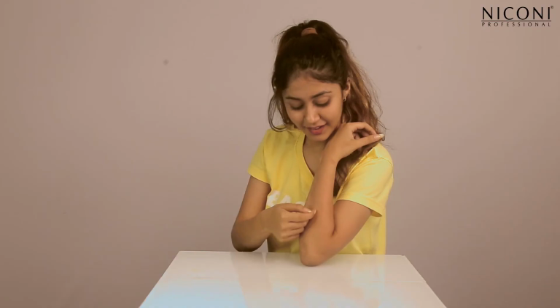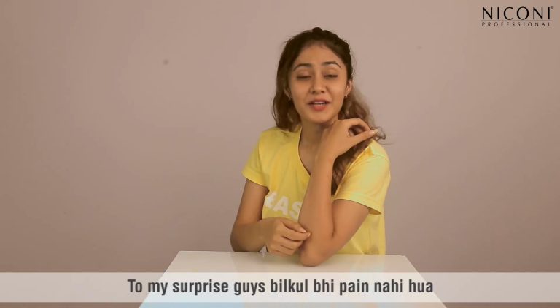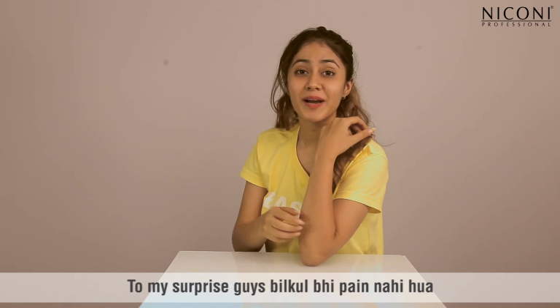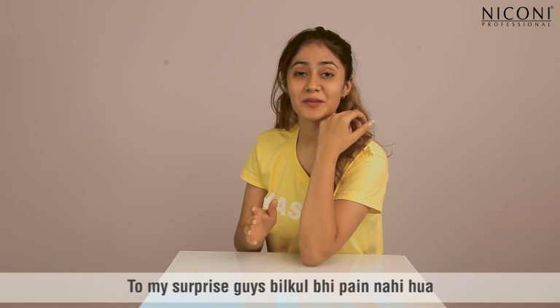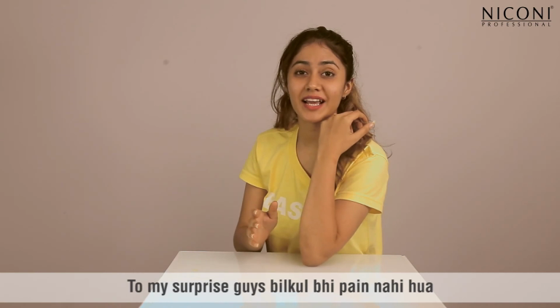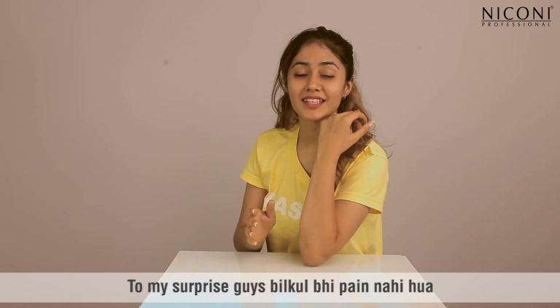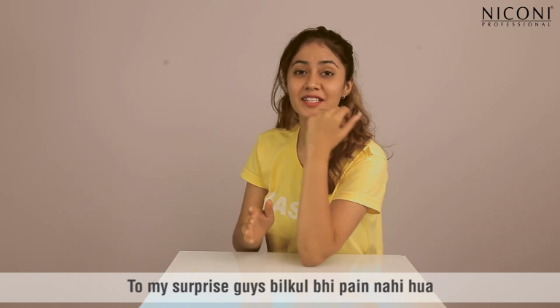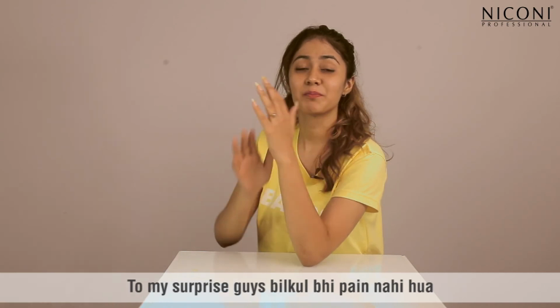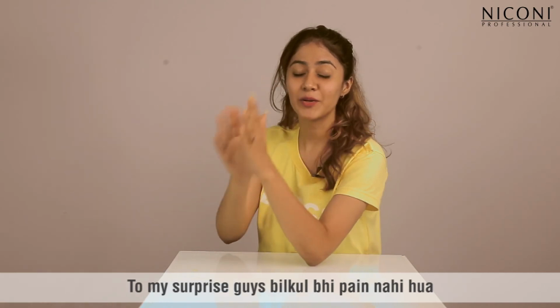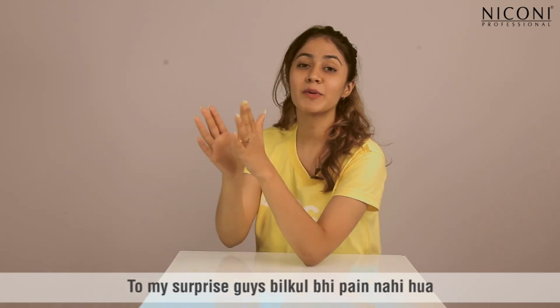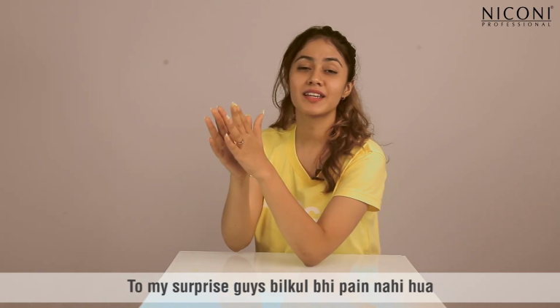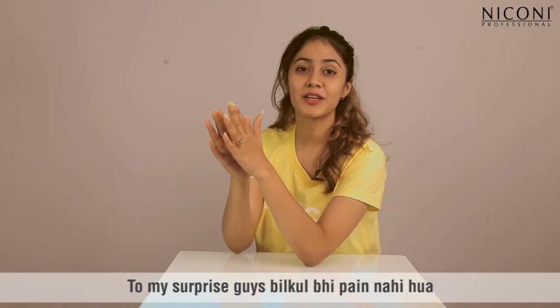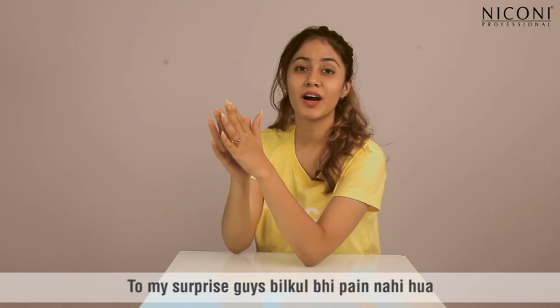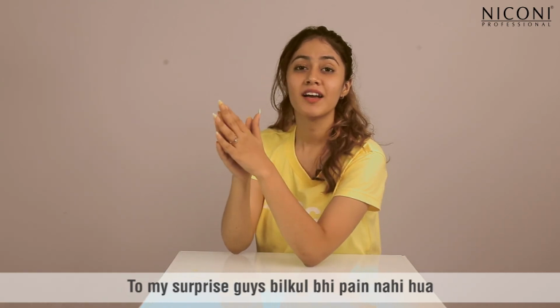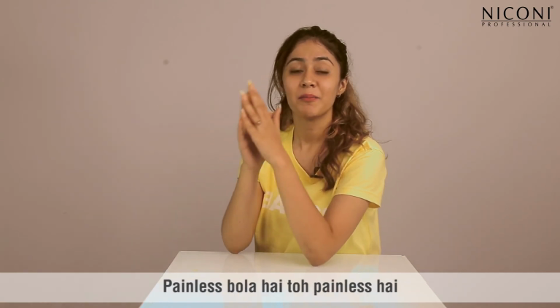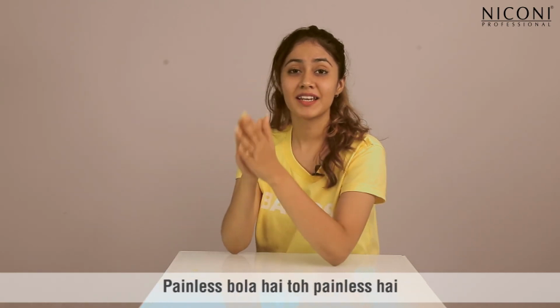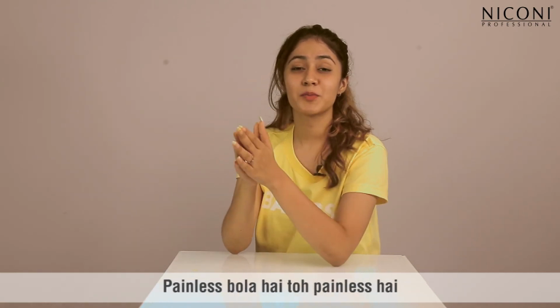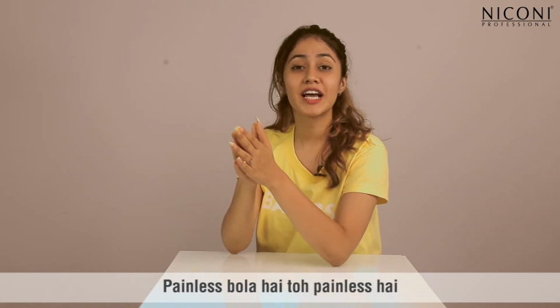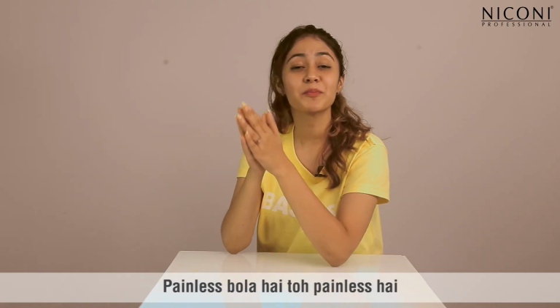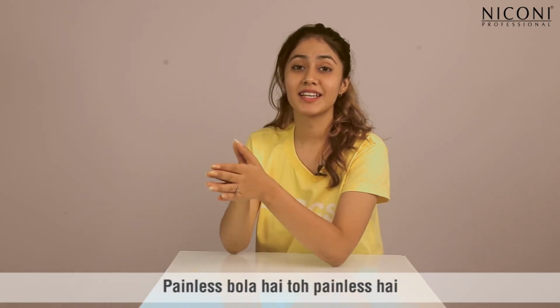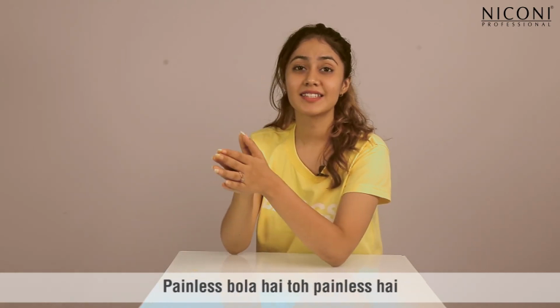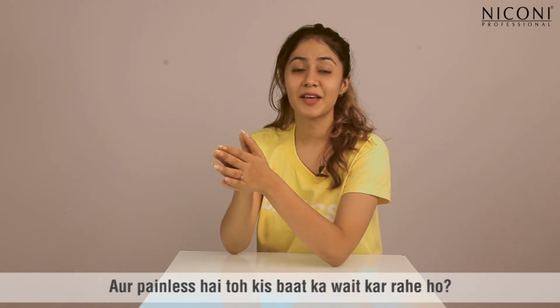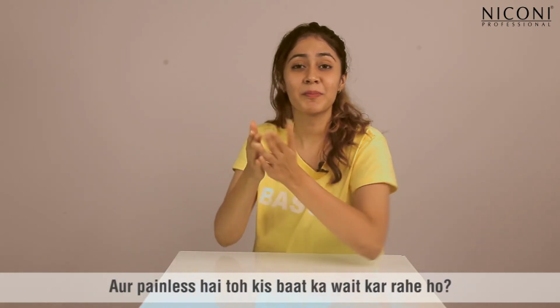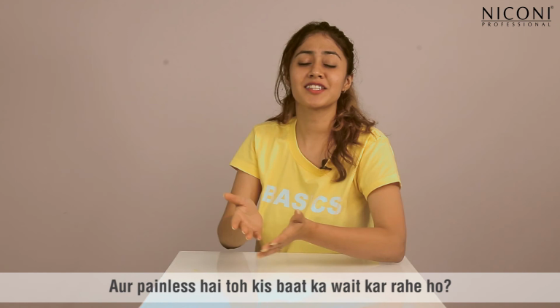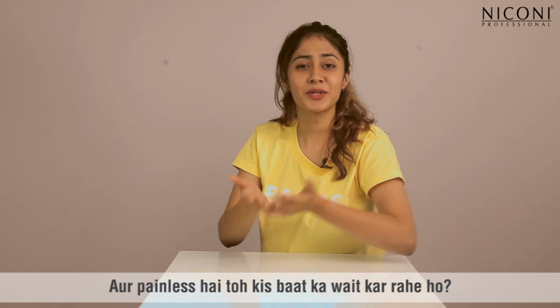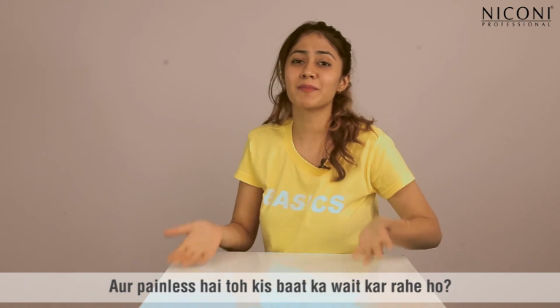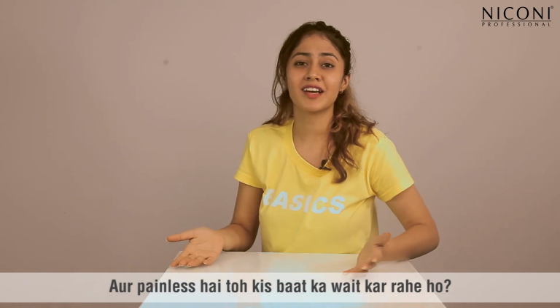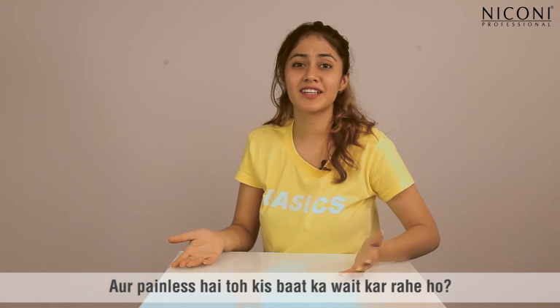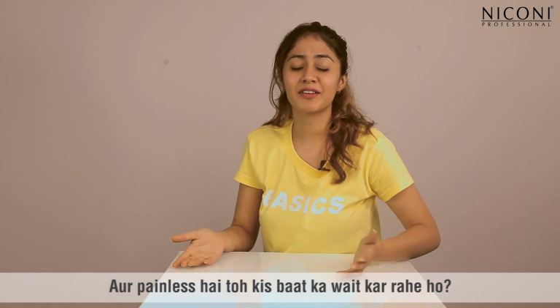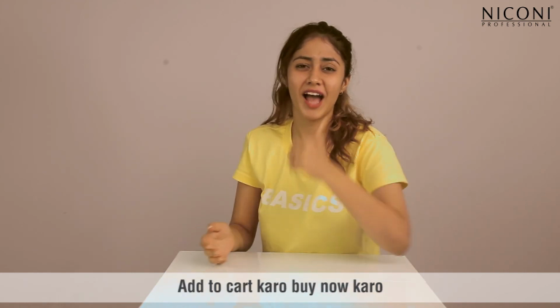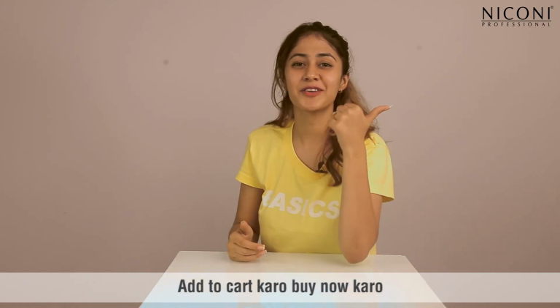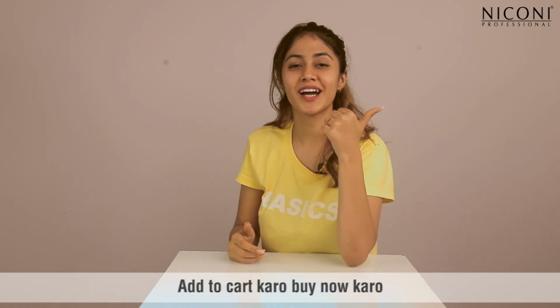To my surprise guys, it has no pain! Painless is said, and it is painless. Add to cart, buy now!